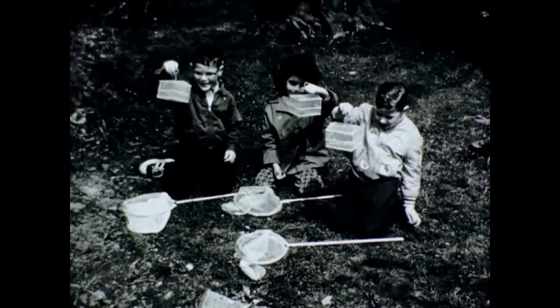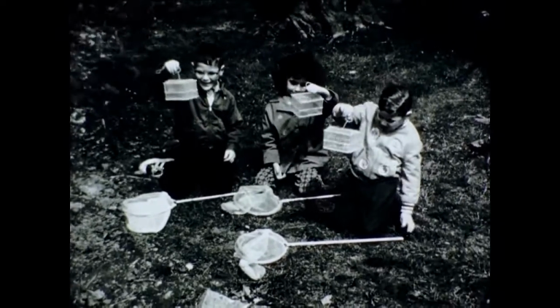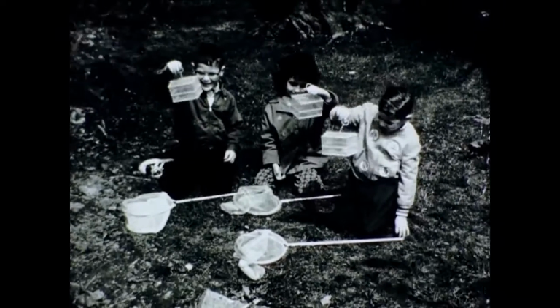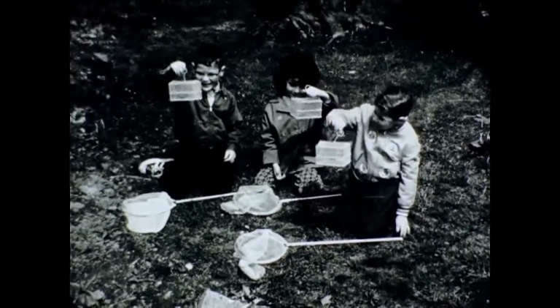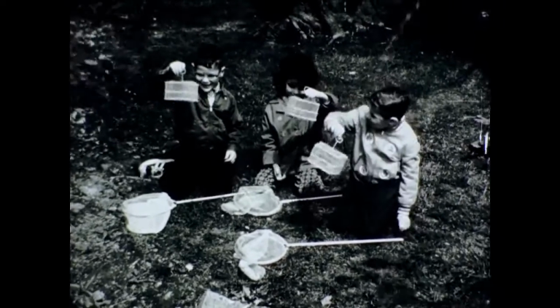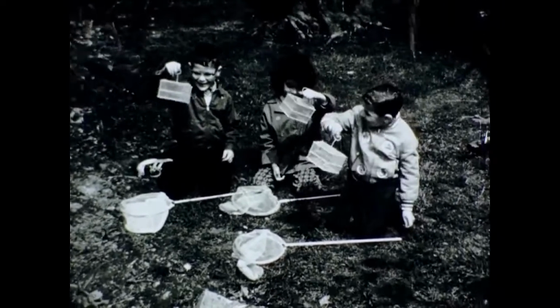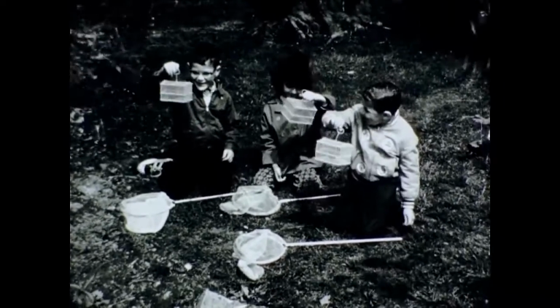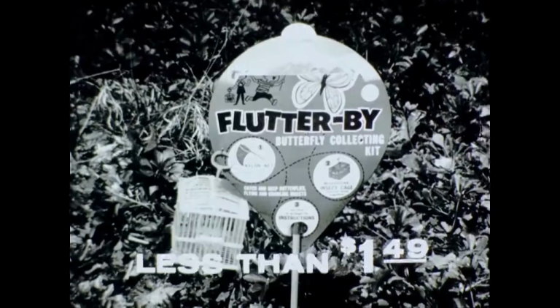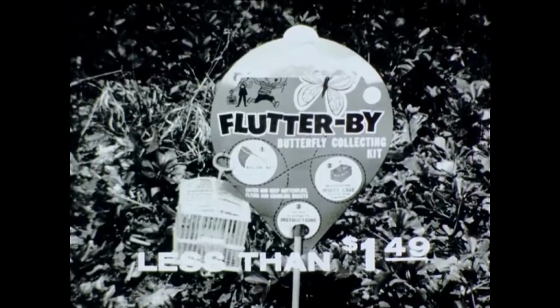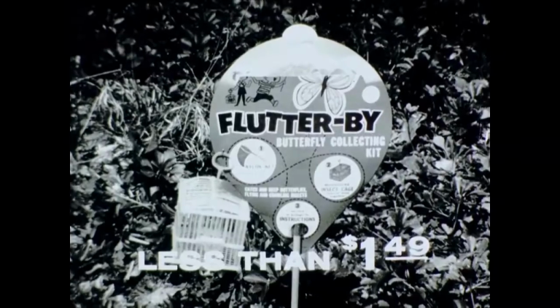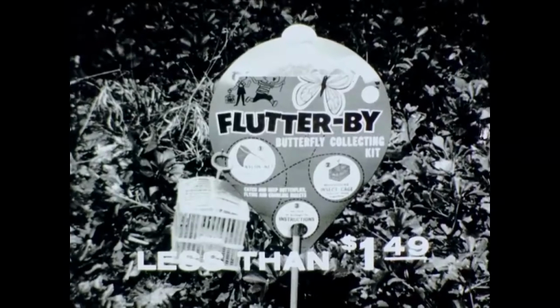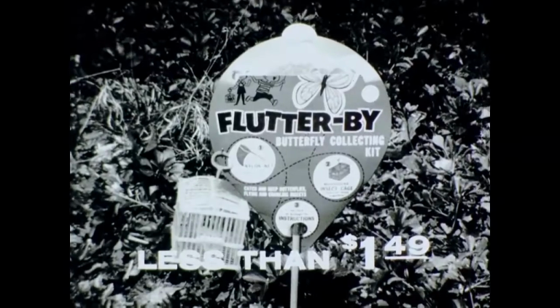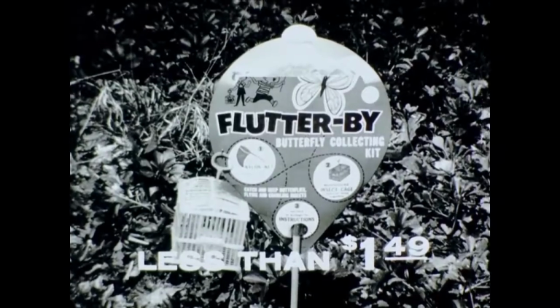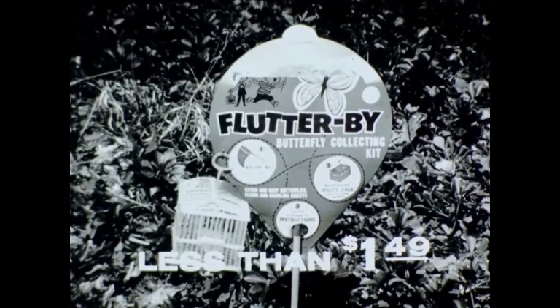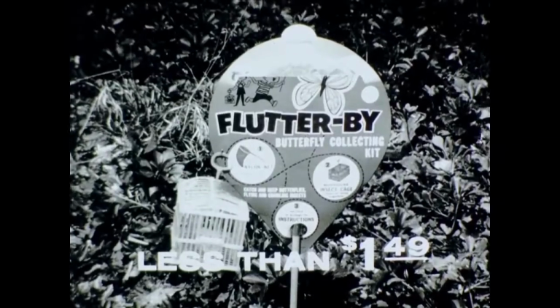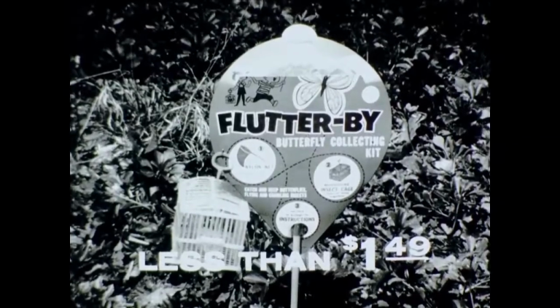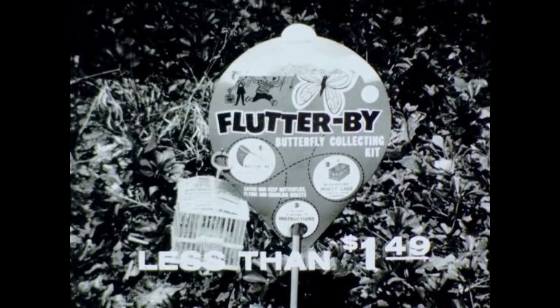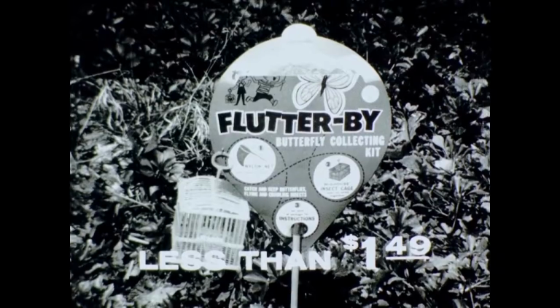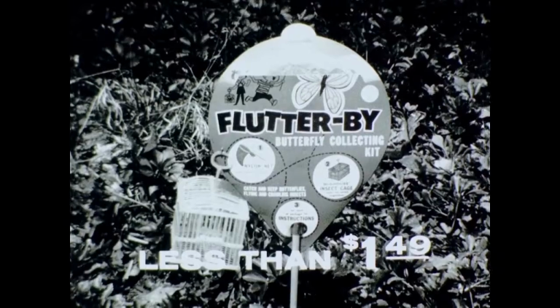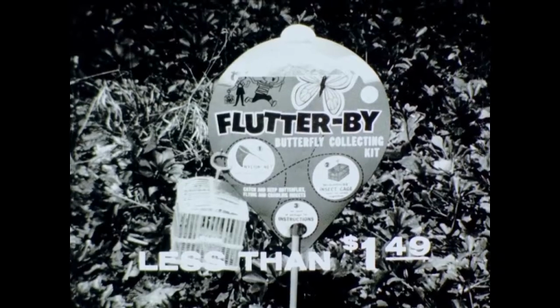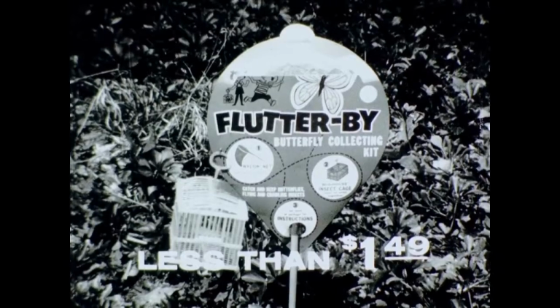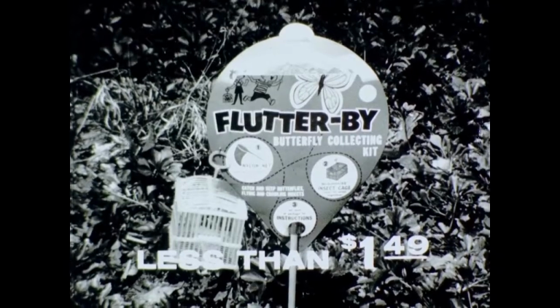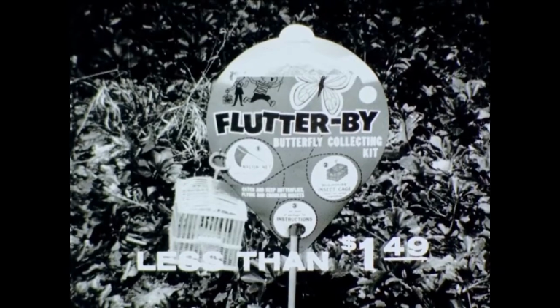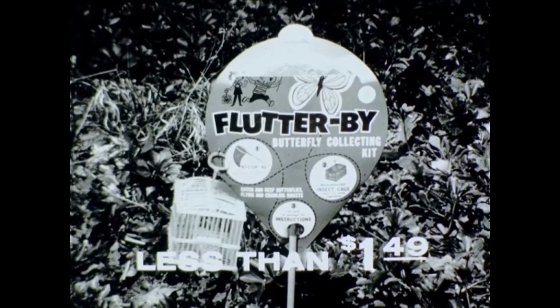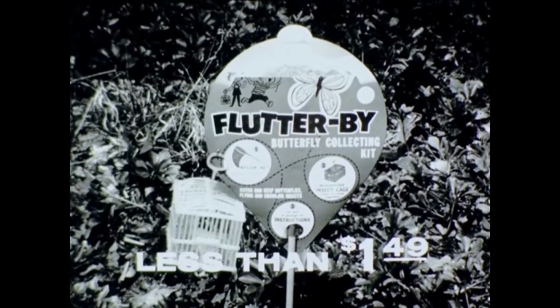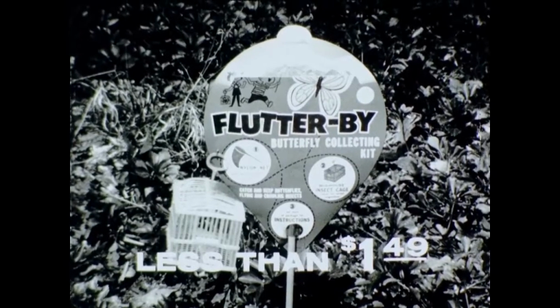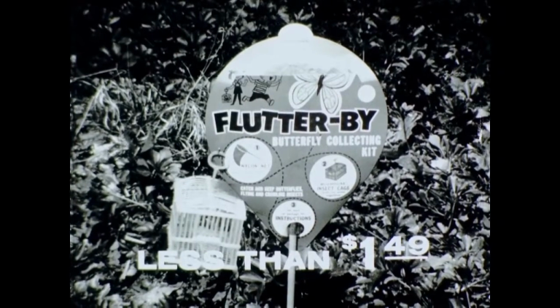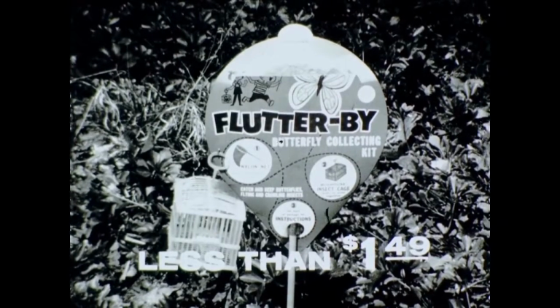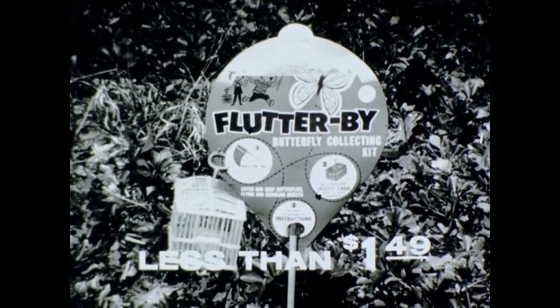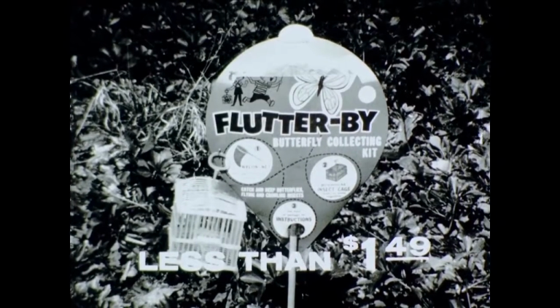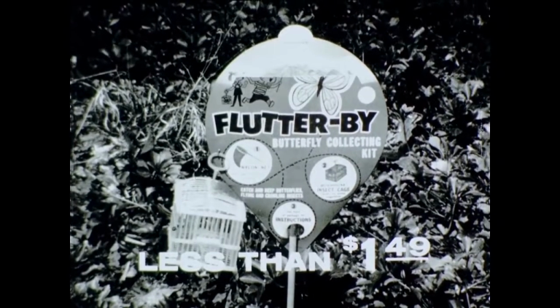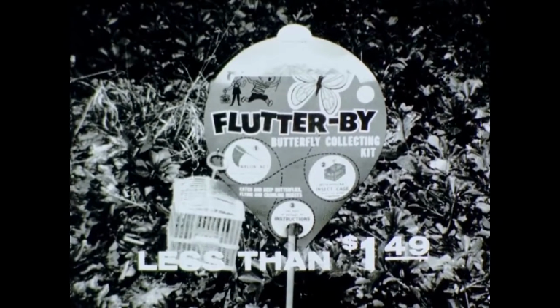Get Flutterby, the only kit with net and cage at all toy stores under $1.49.